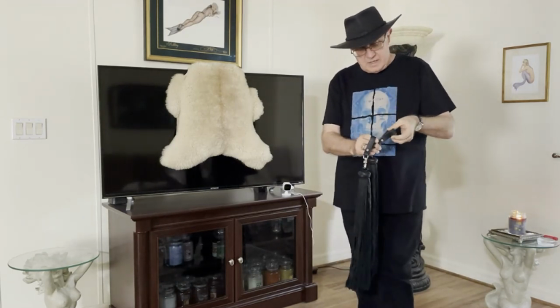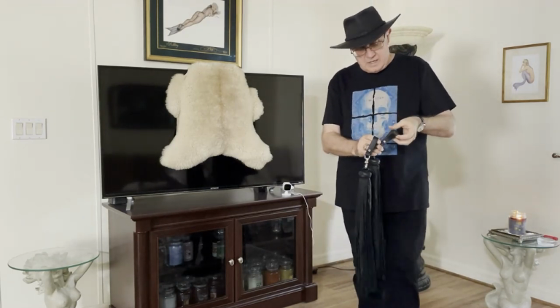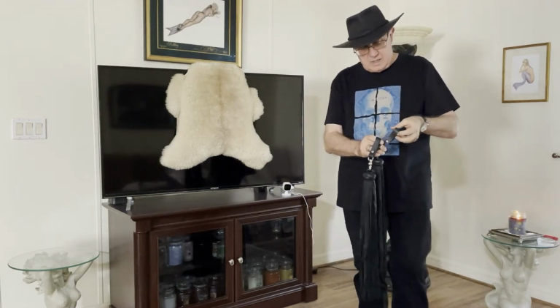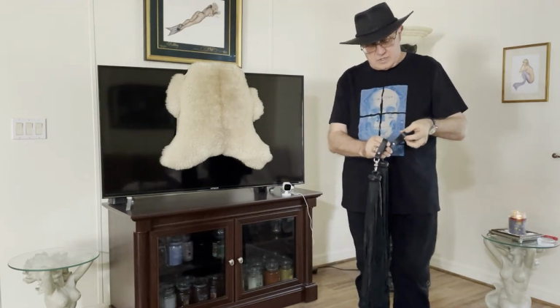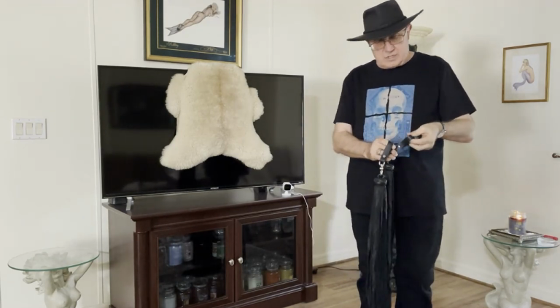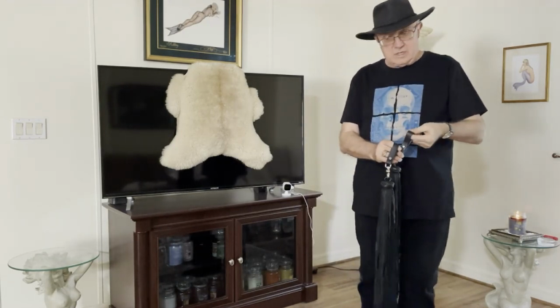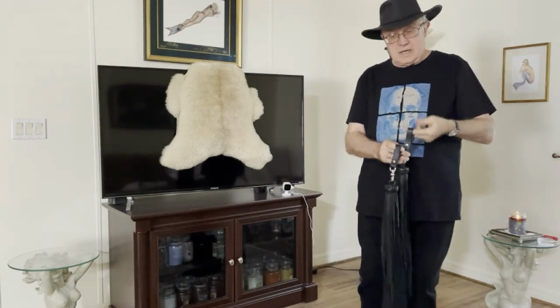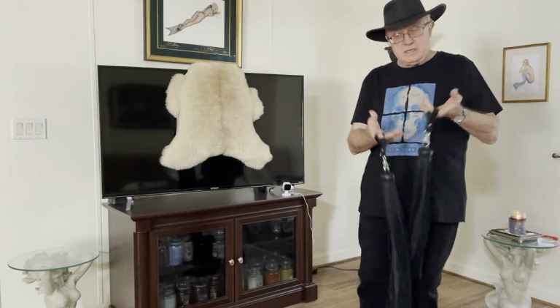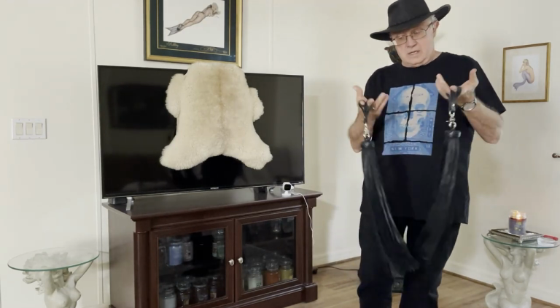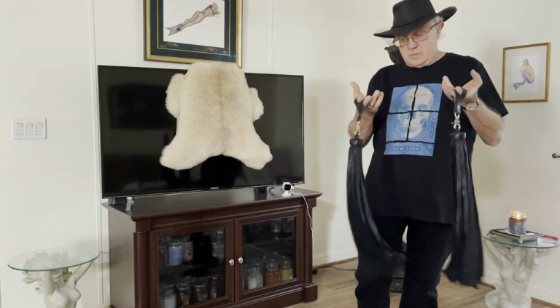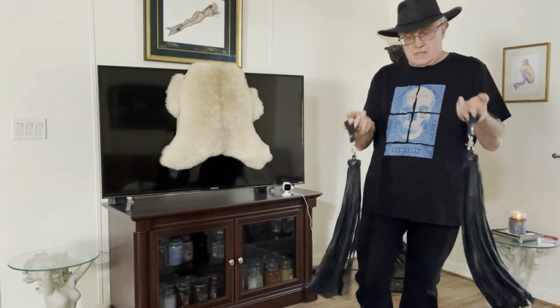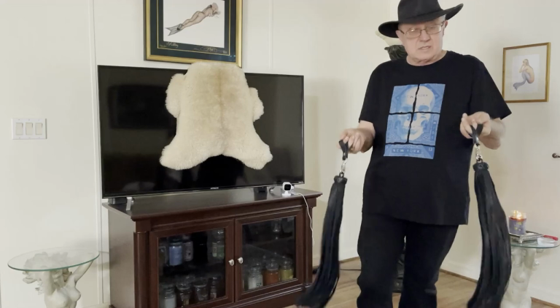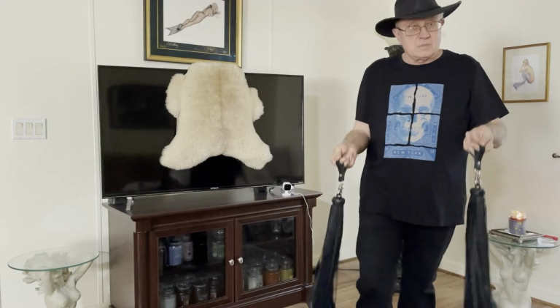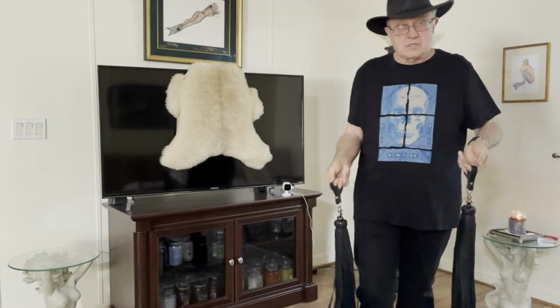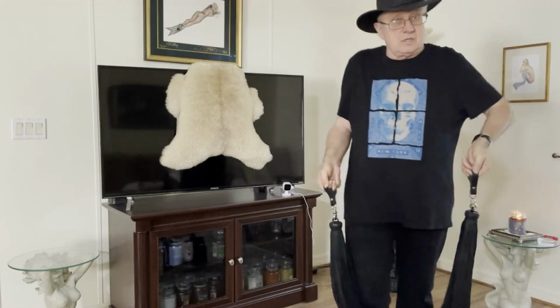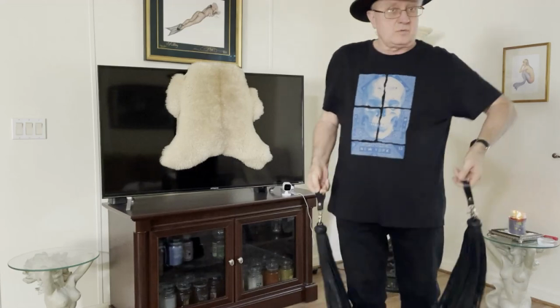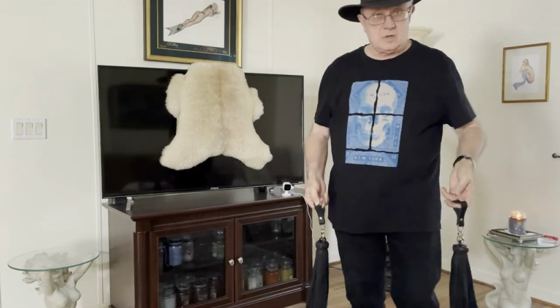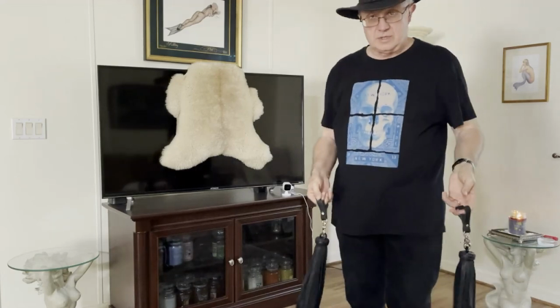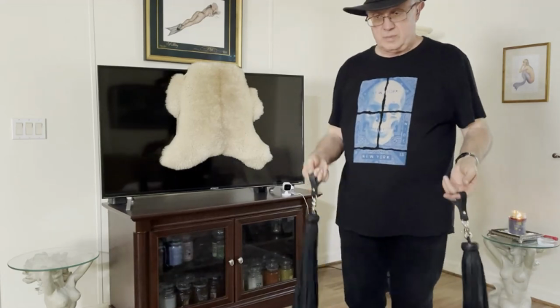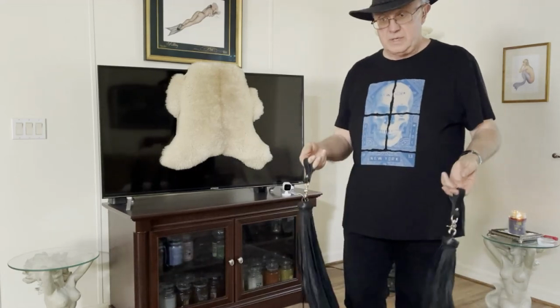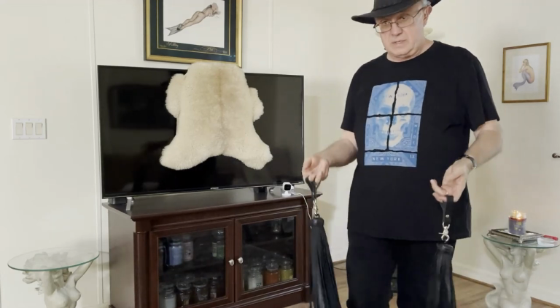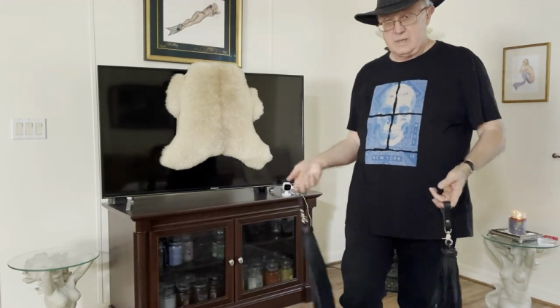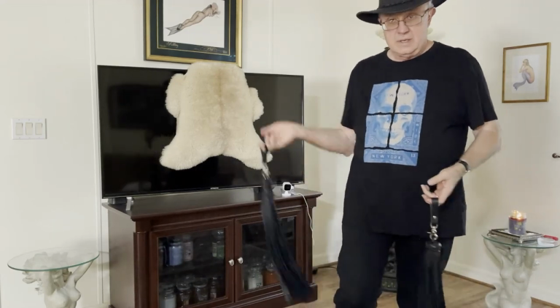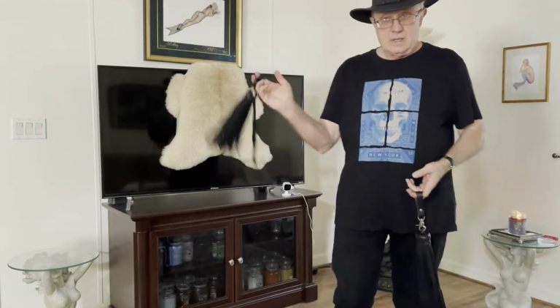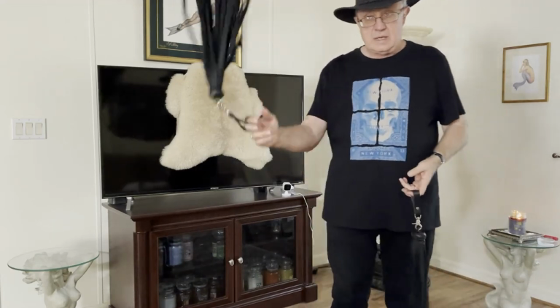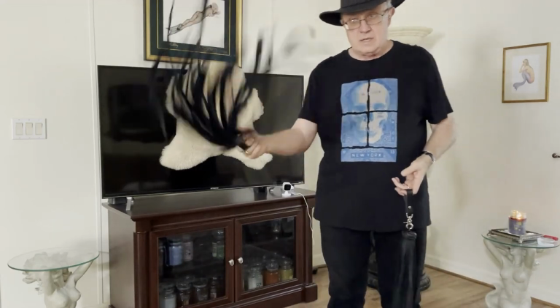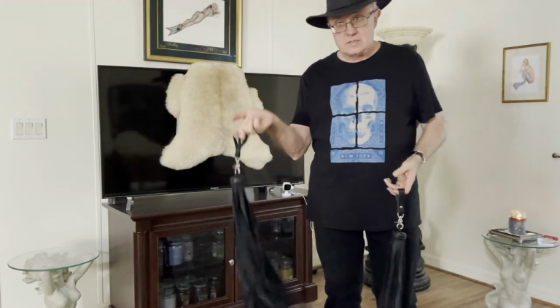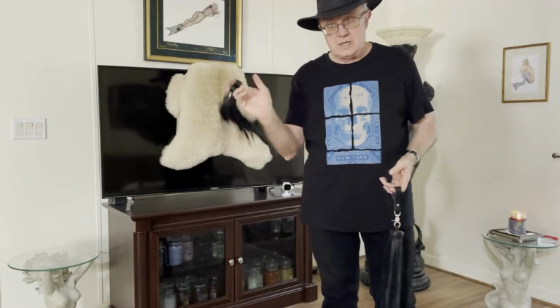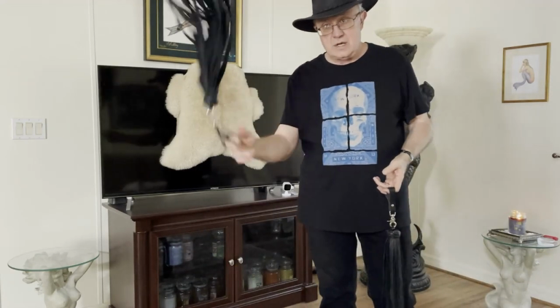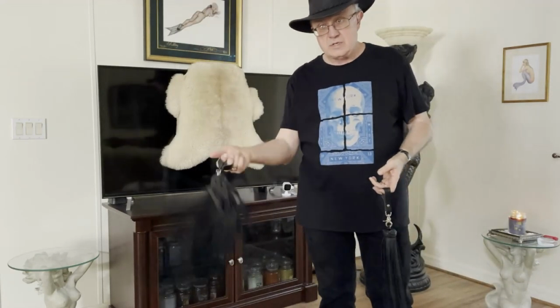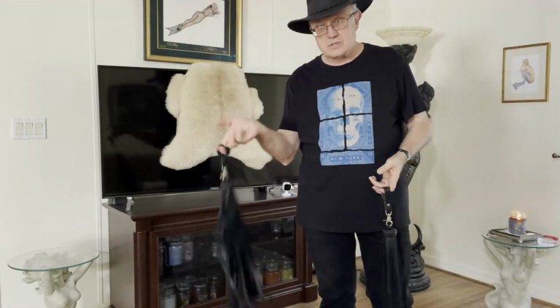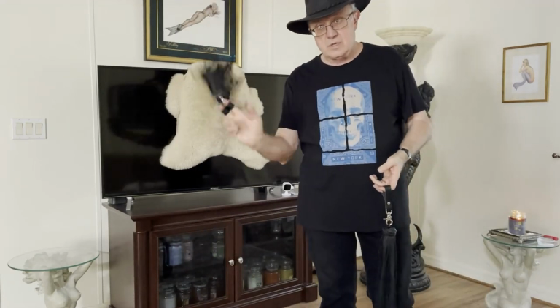I did an unboxing already, and now I'm just going to throw them a little bit and see how they swing.